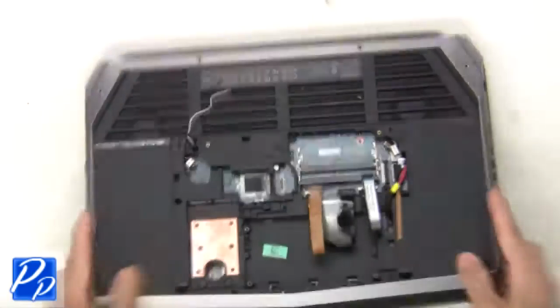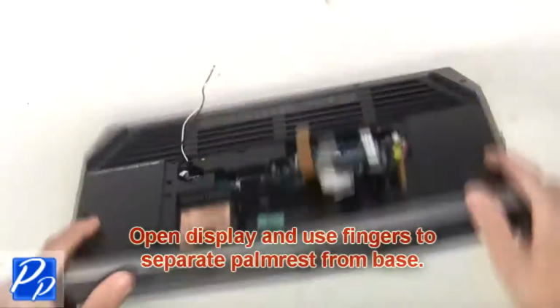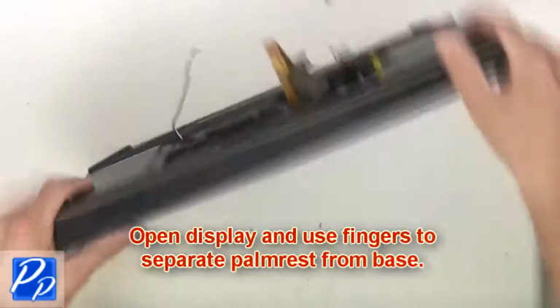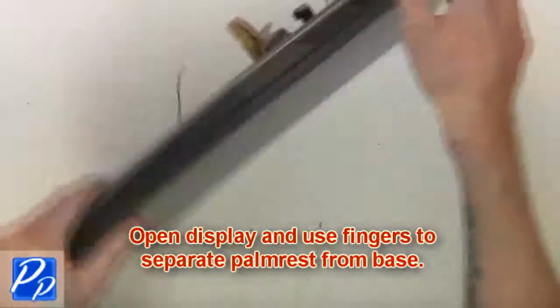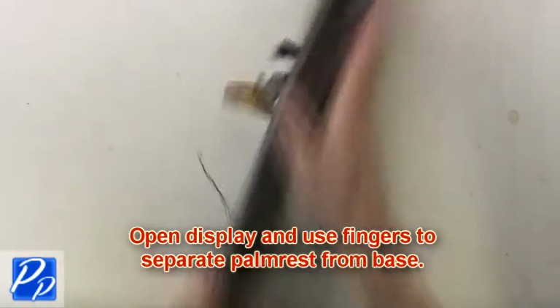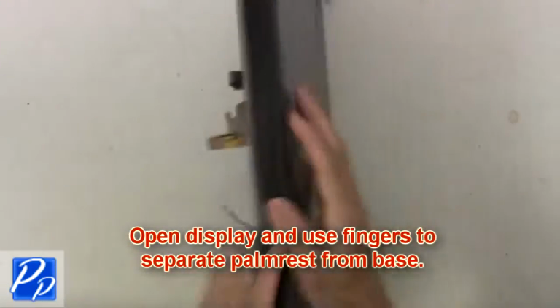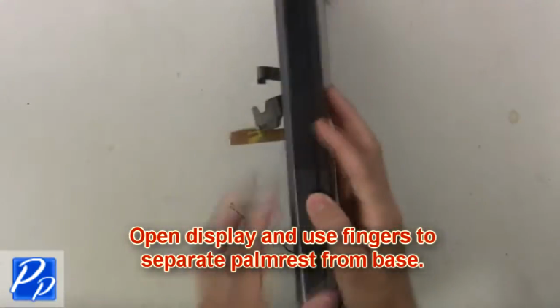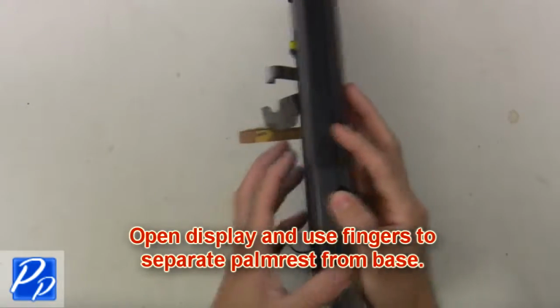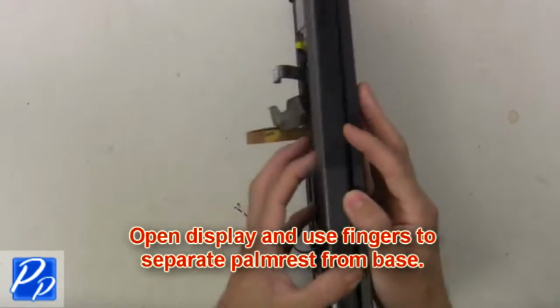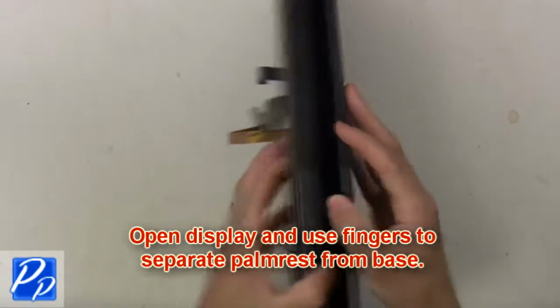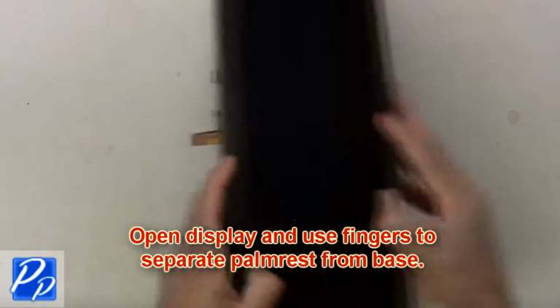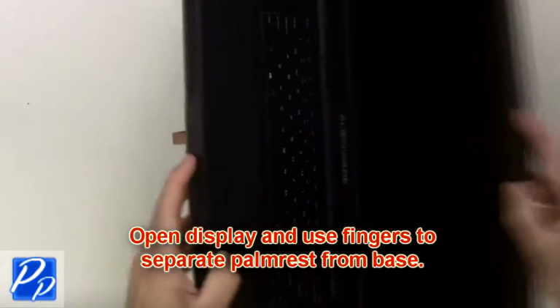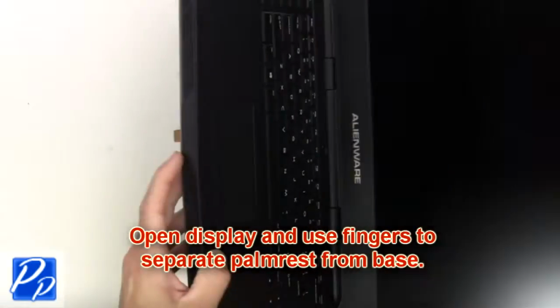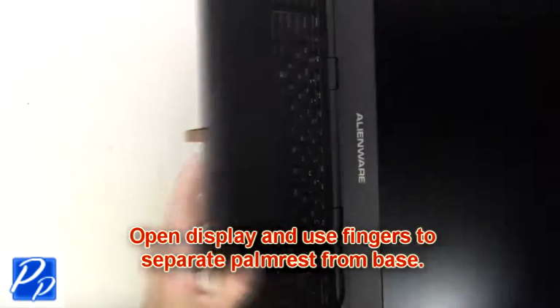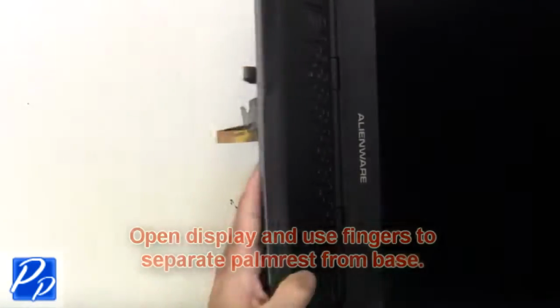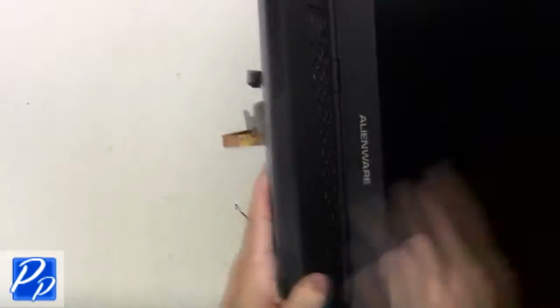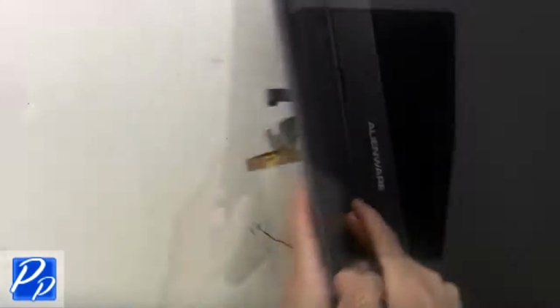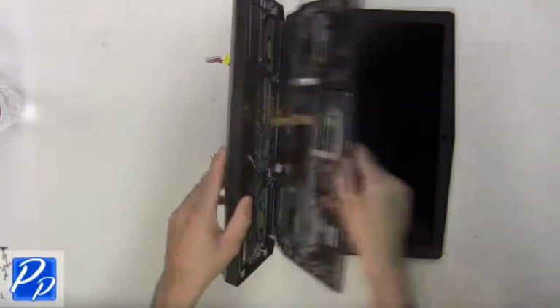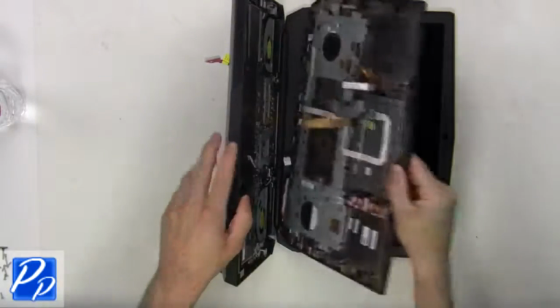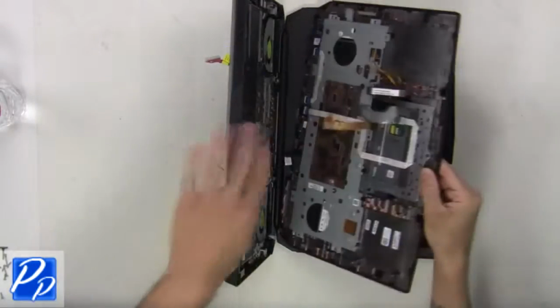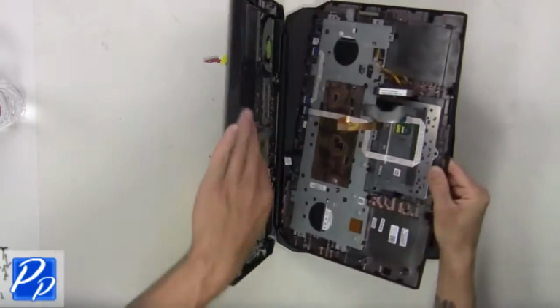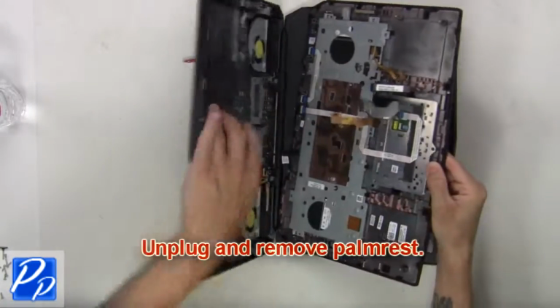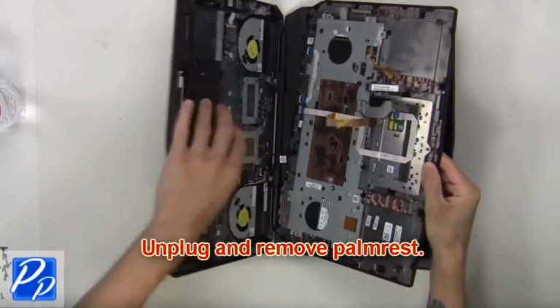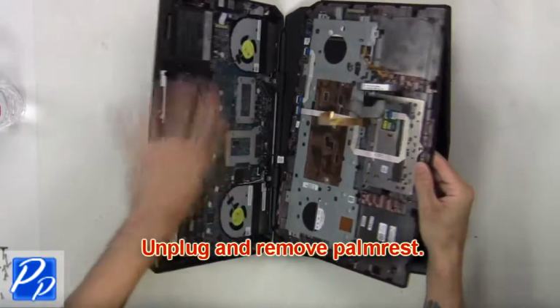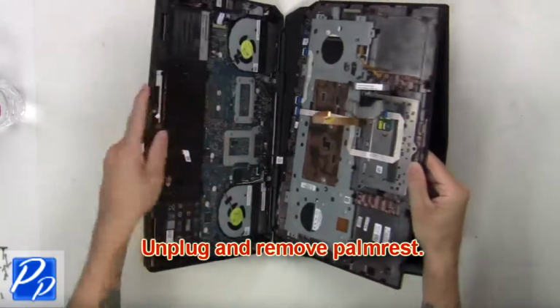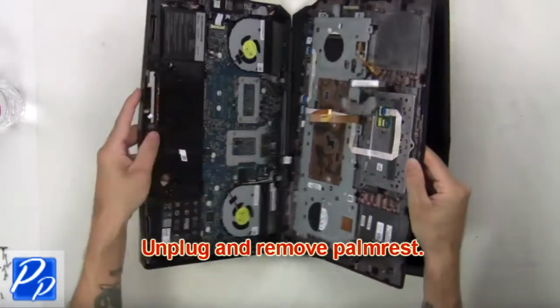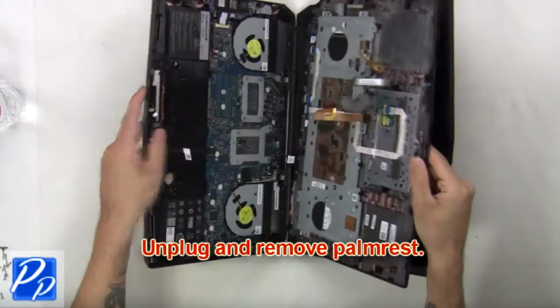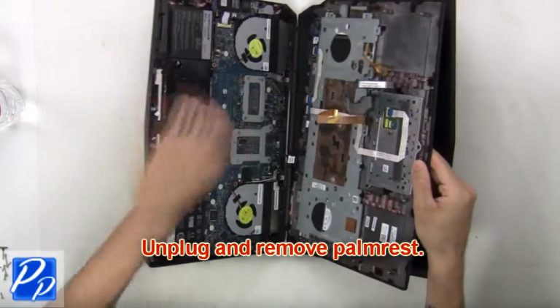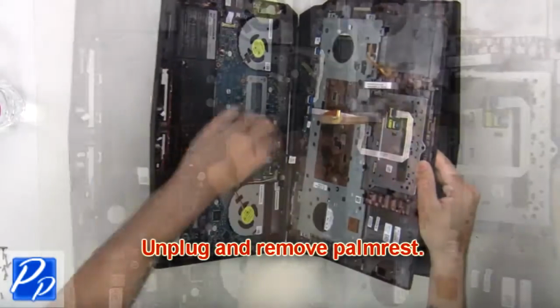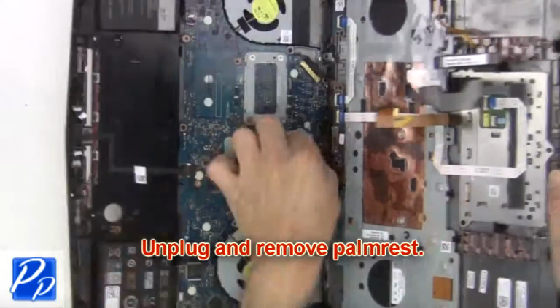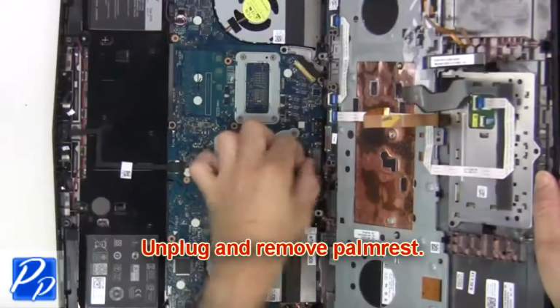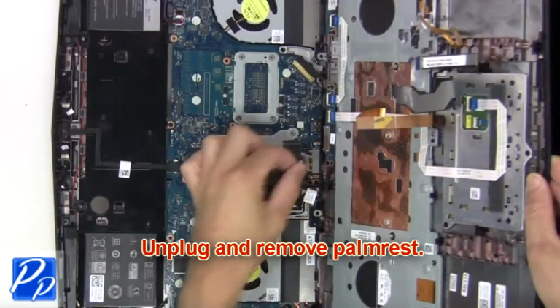Now open the display and separate the palm rest from the base. Now unplug and remove the palm rest.